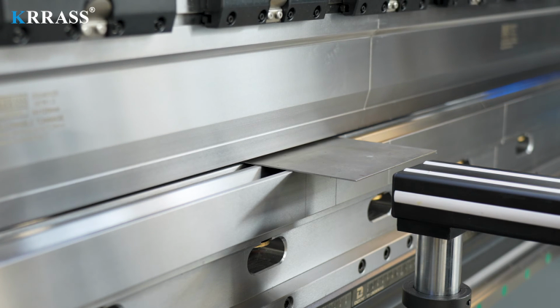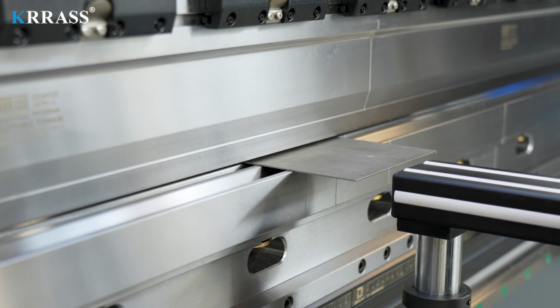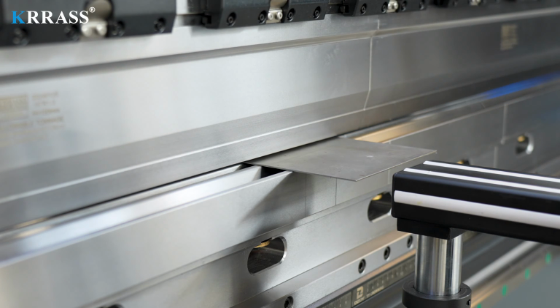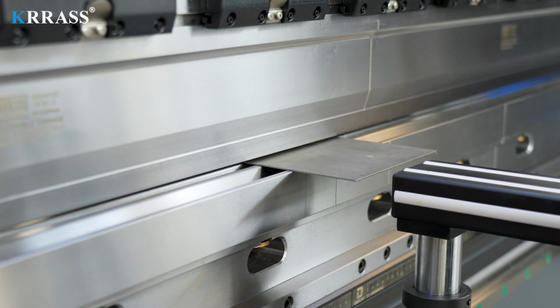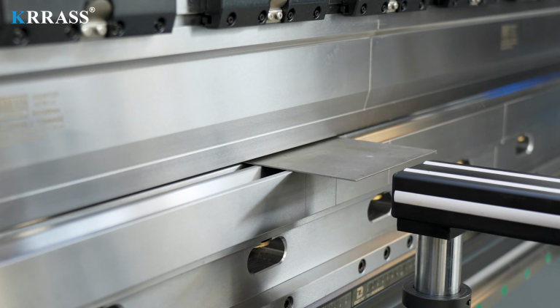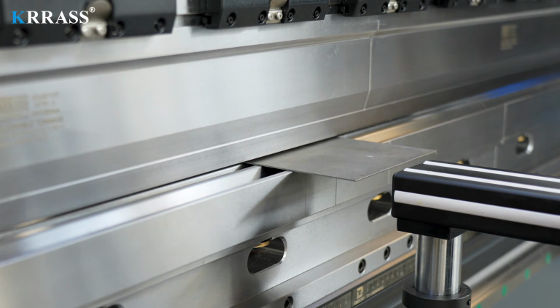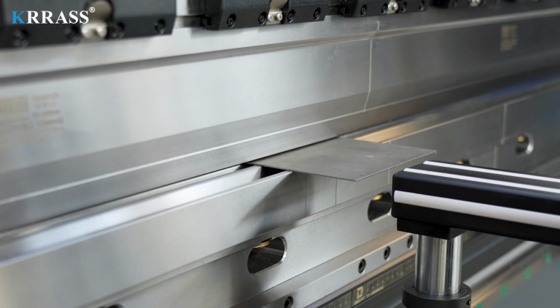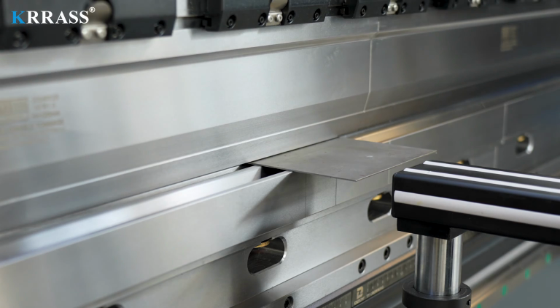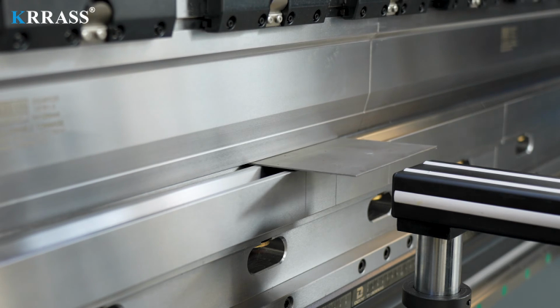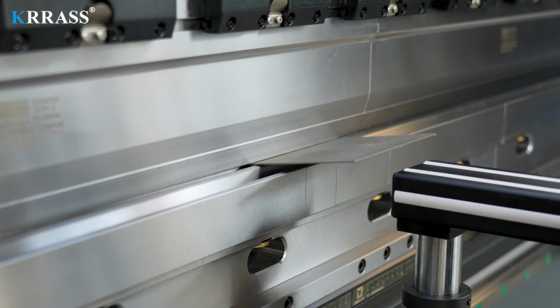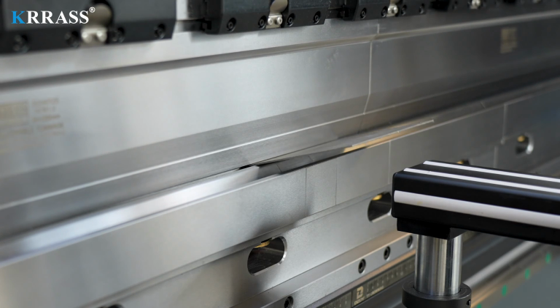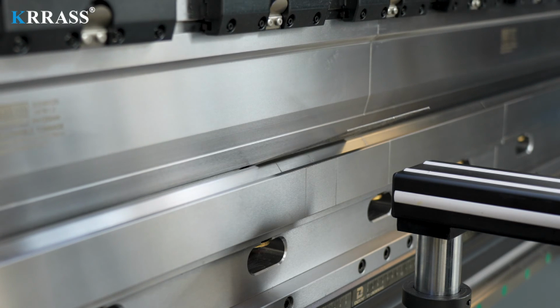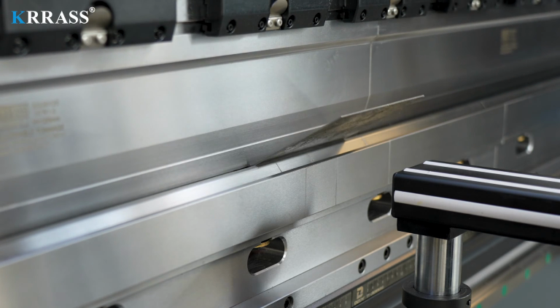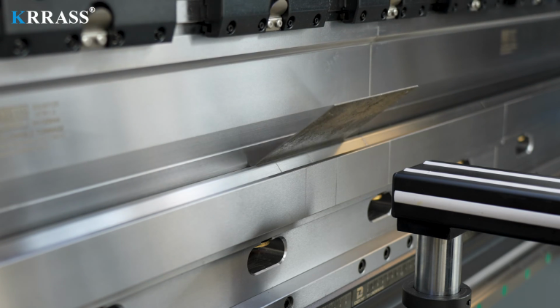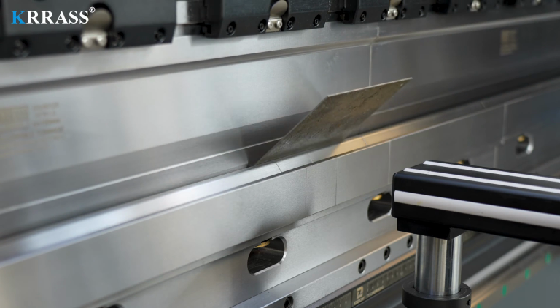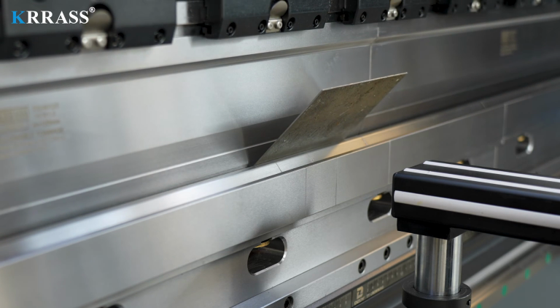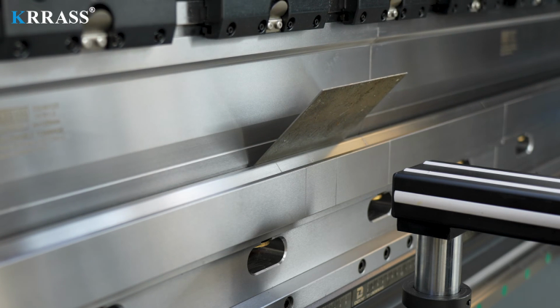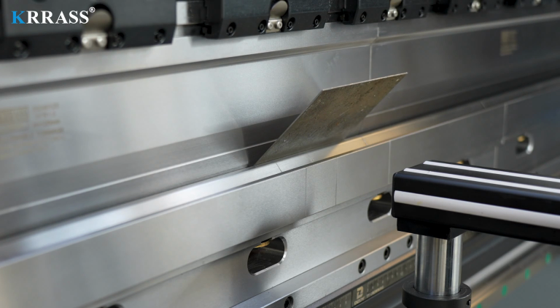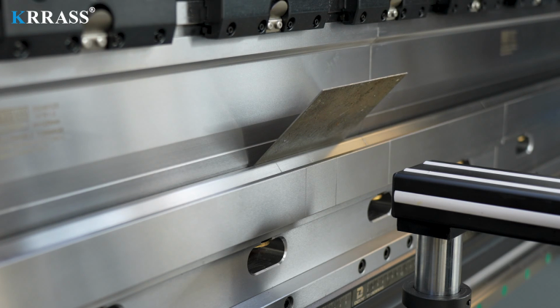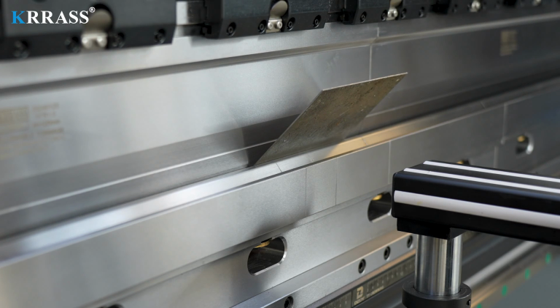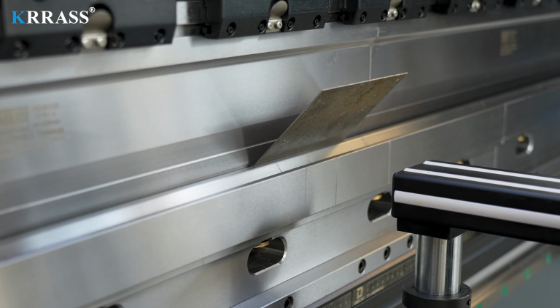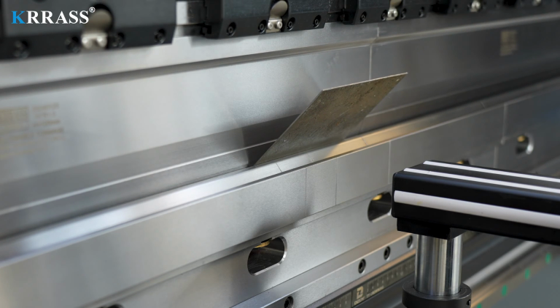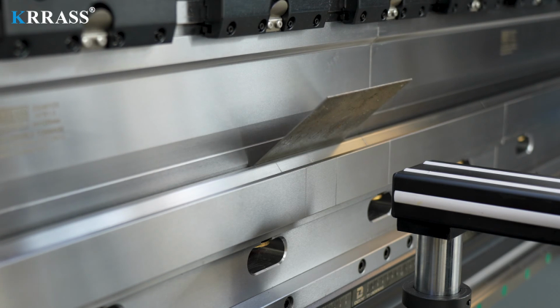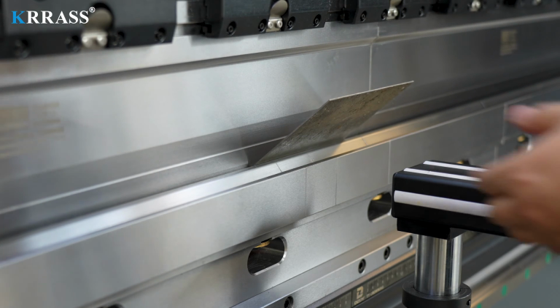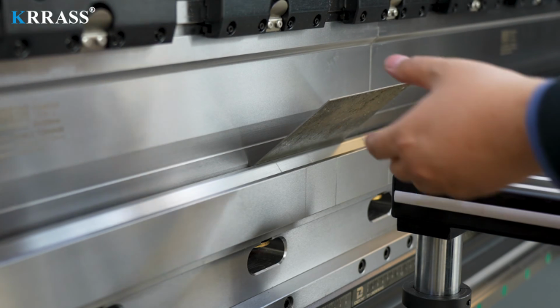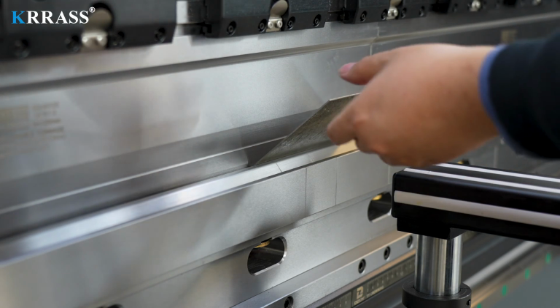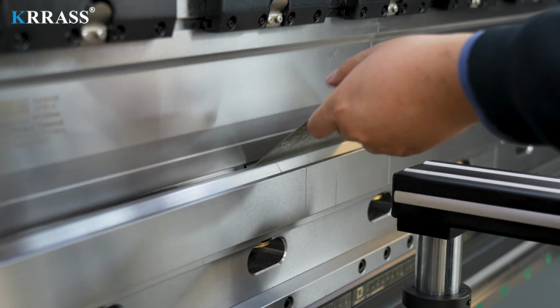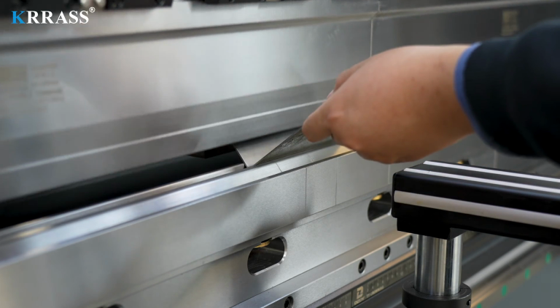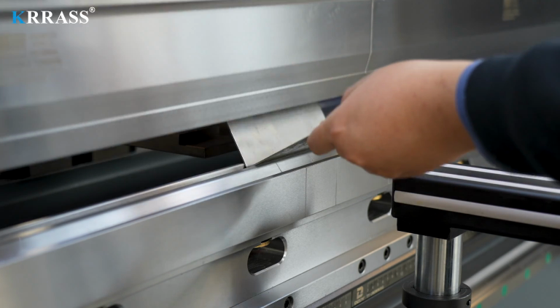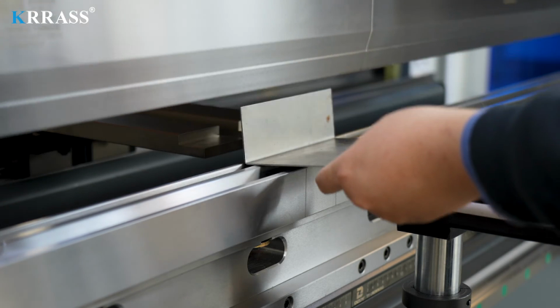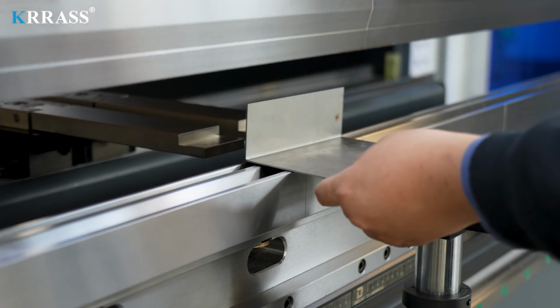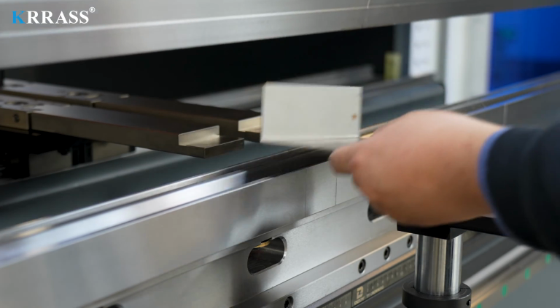The bending operation process is simple and fast. You only need to follow the specified bending procedure.